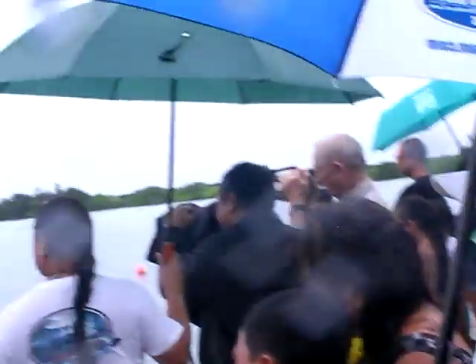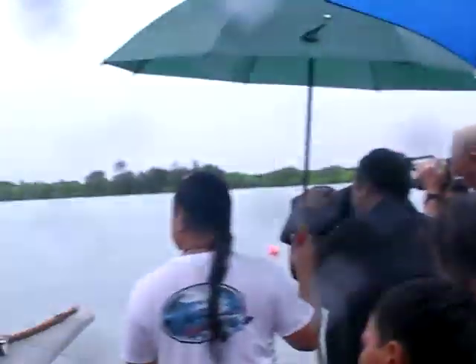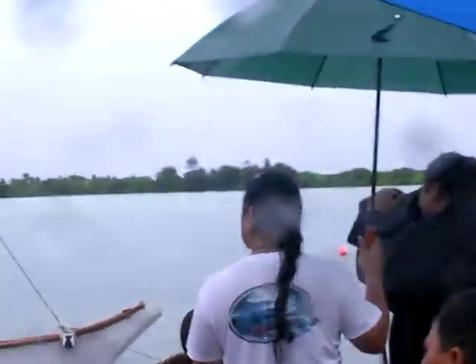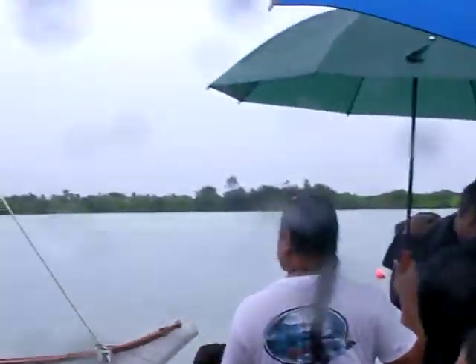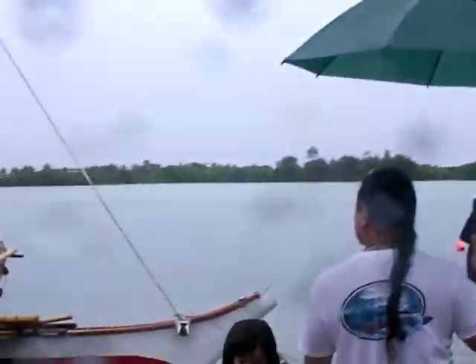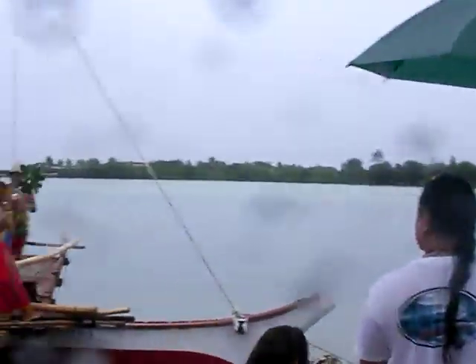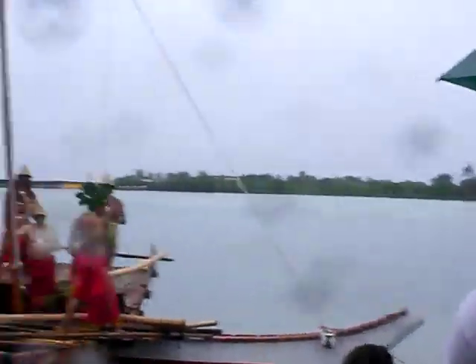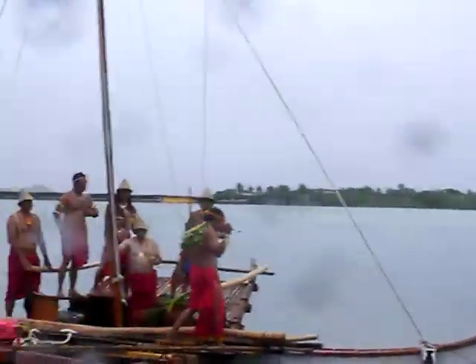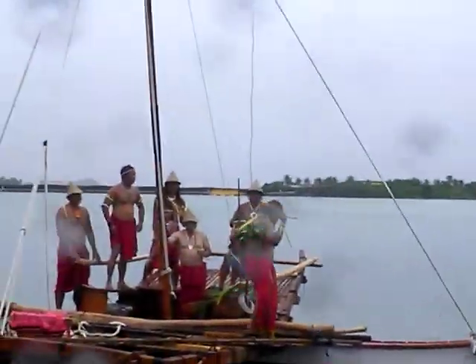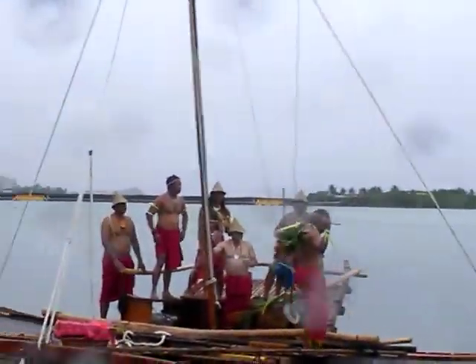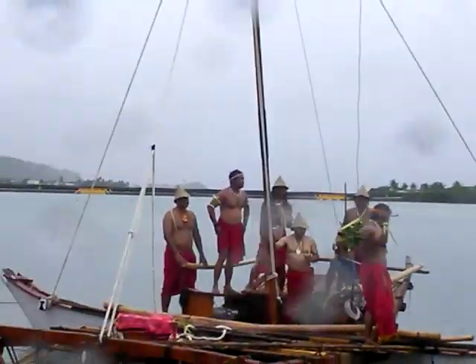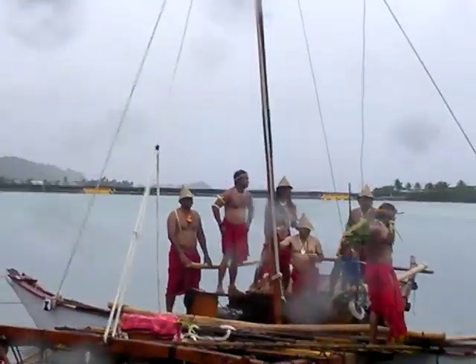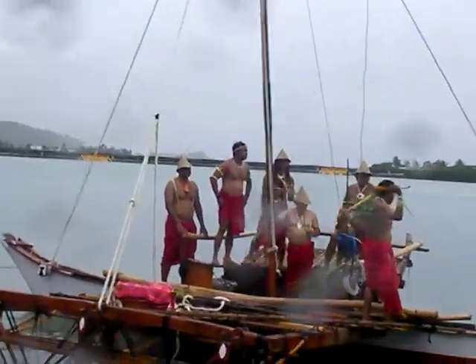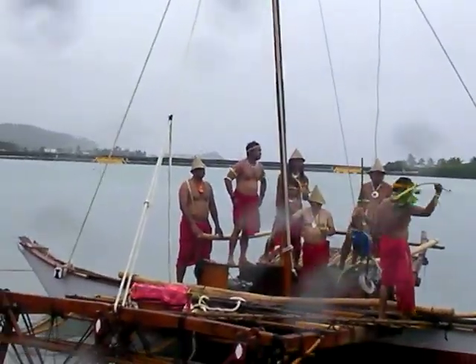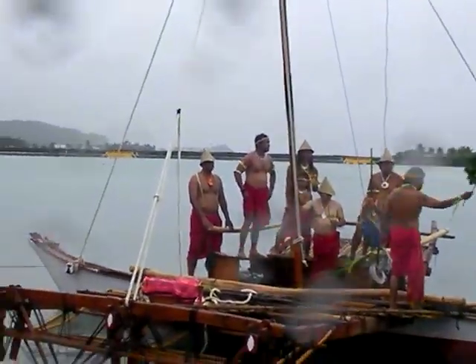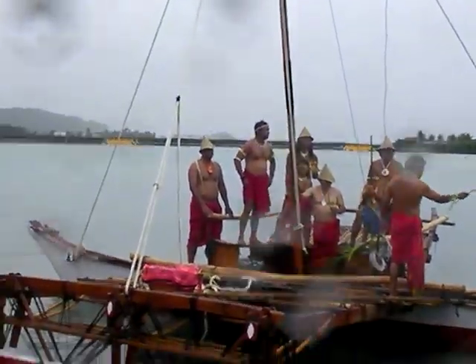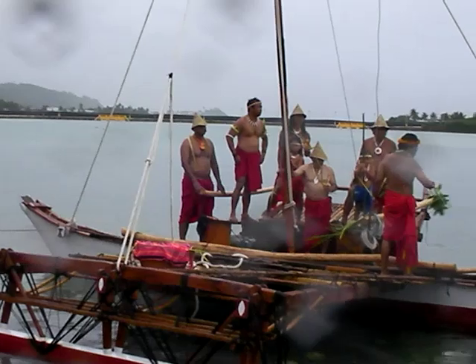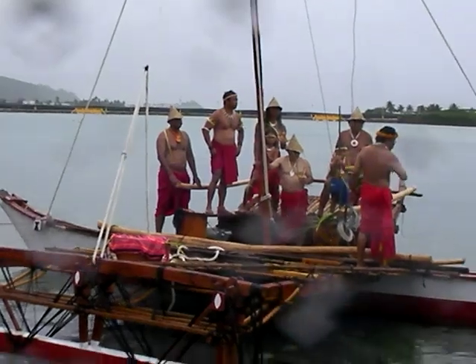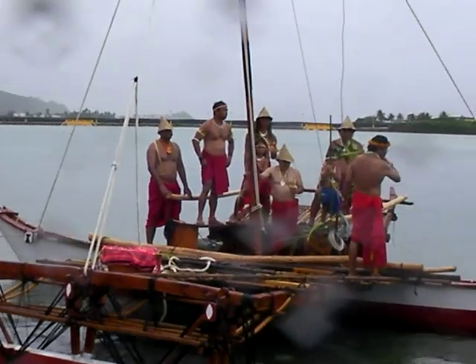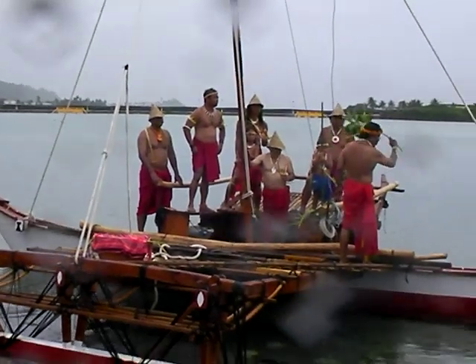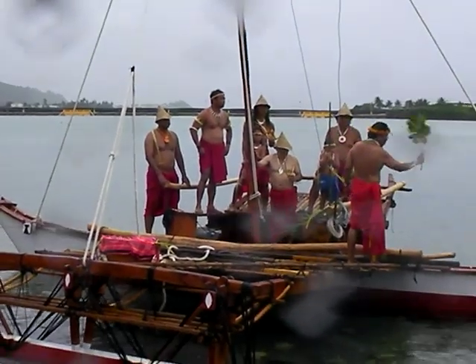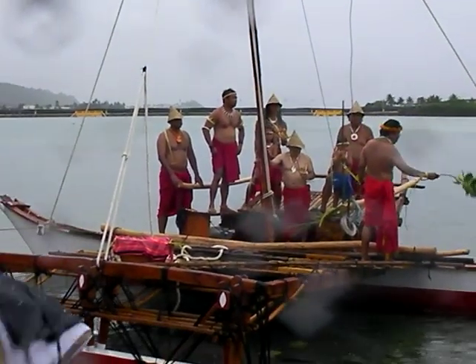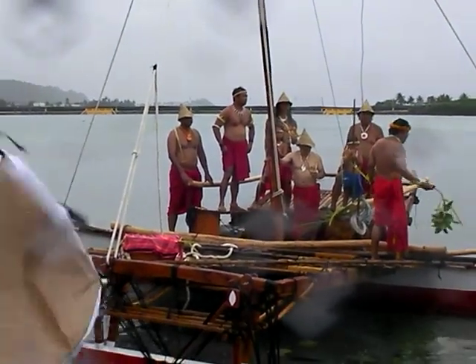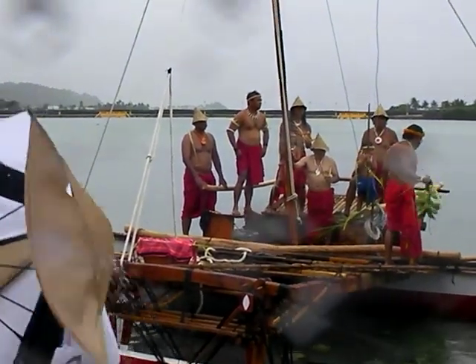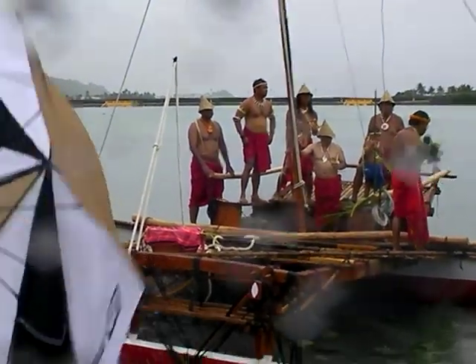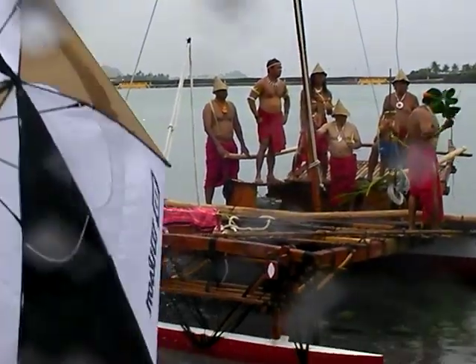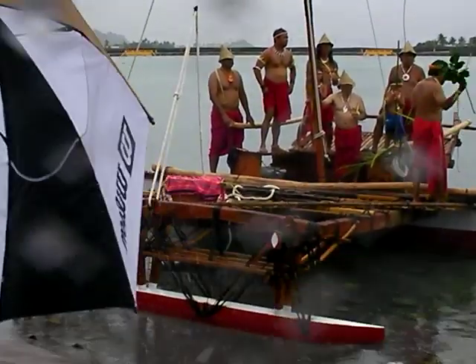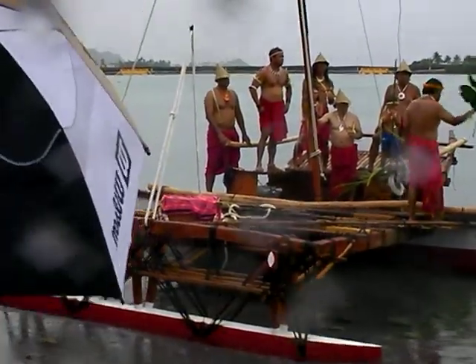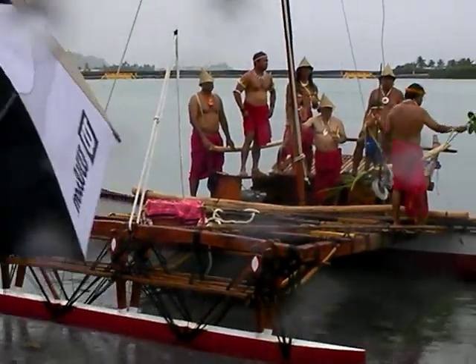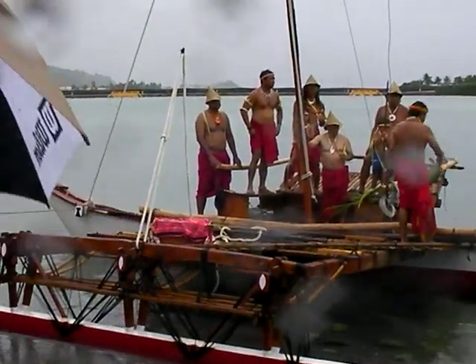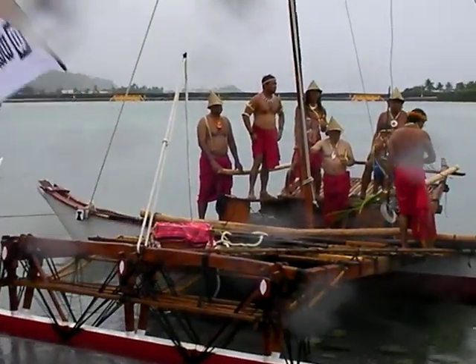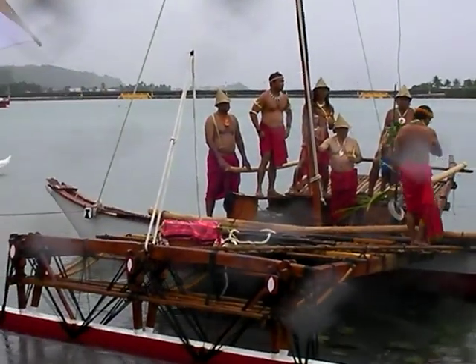I'm the only one out here right now who's waterproof — everyone else had to put their equipment away.